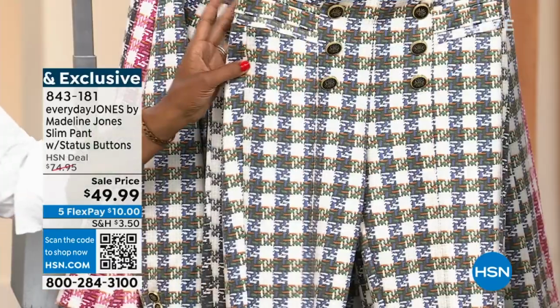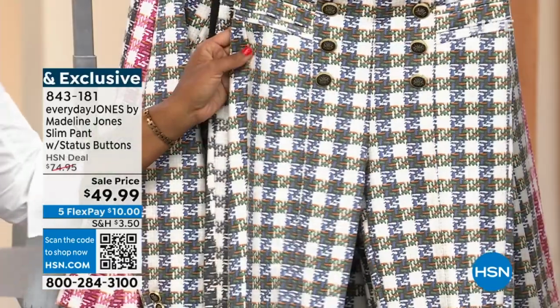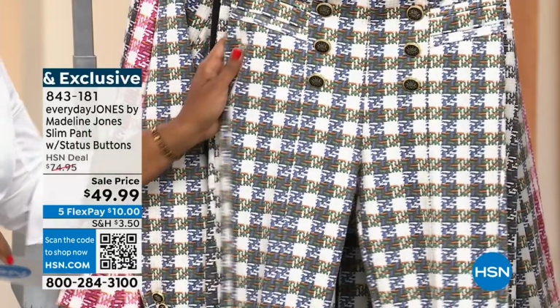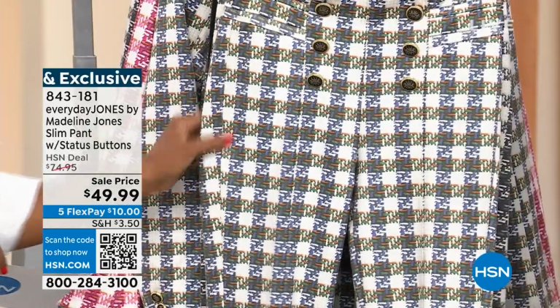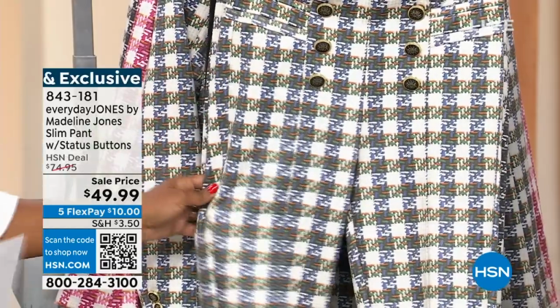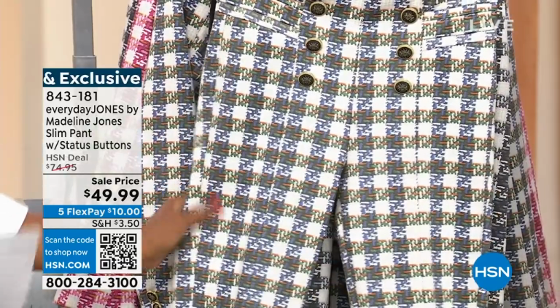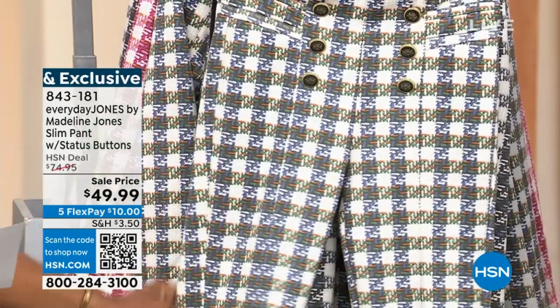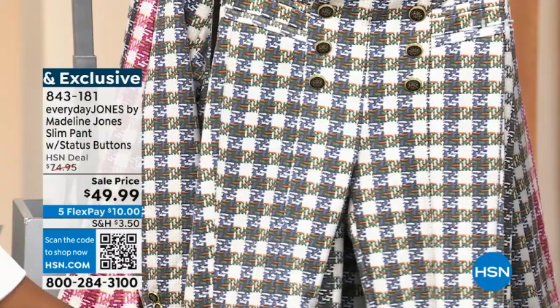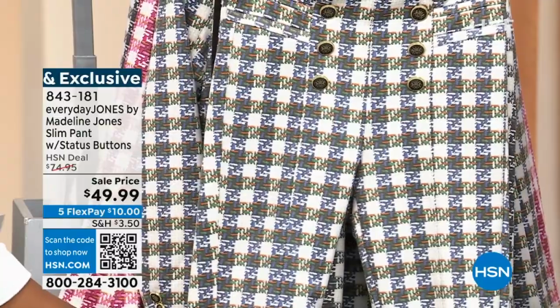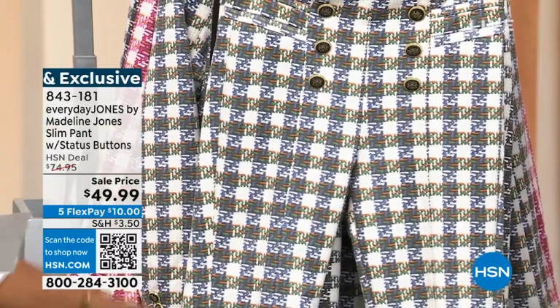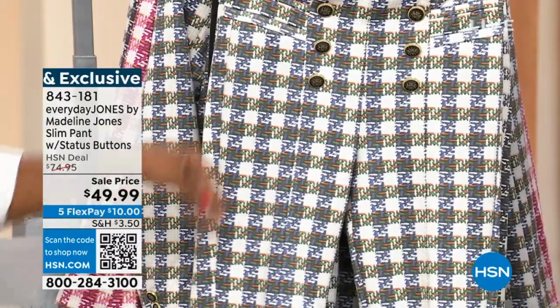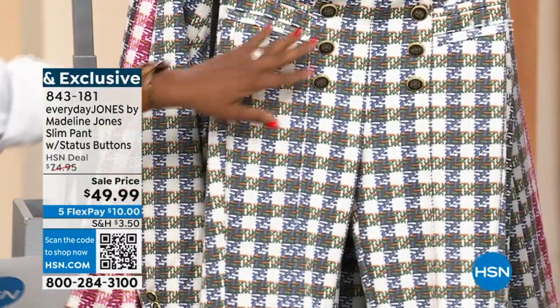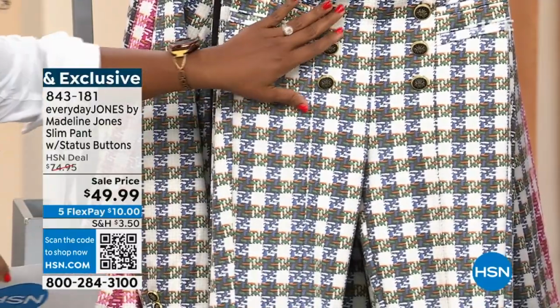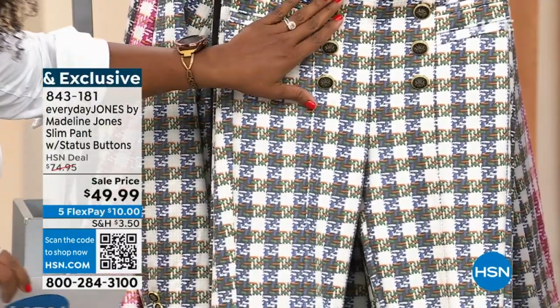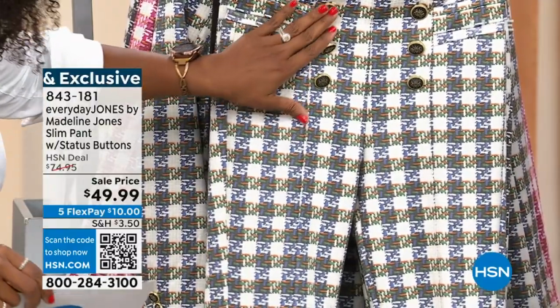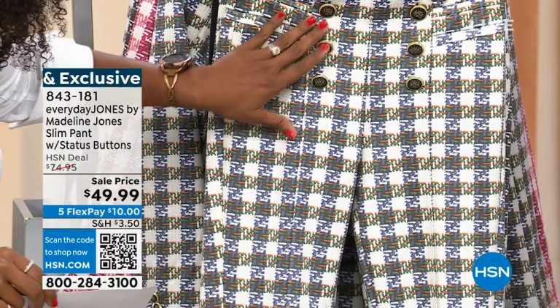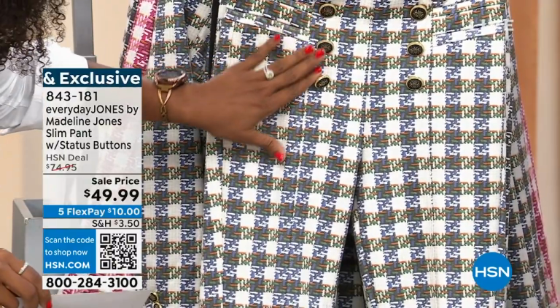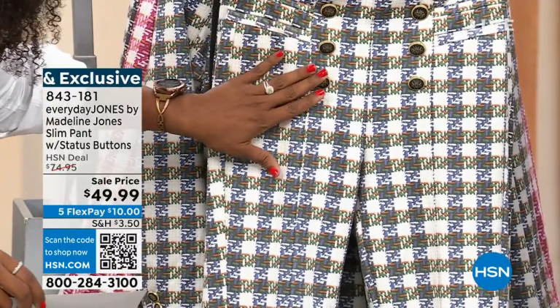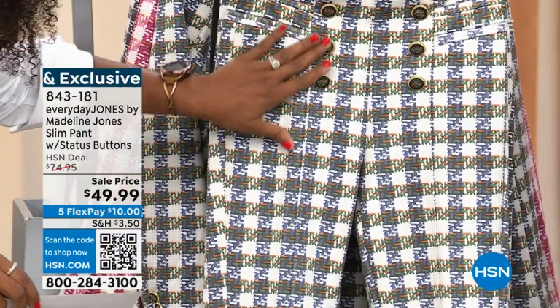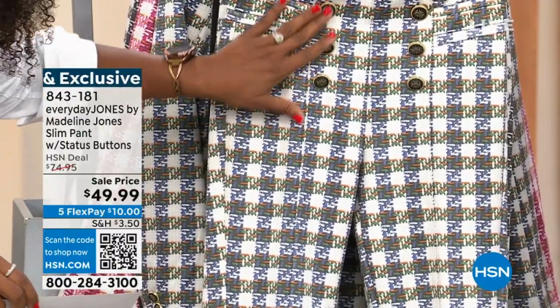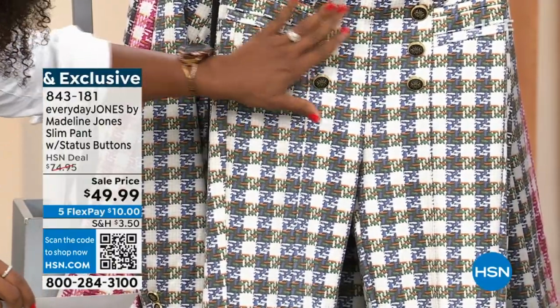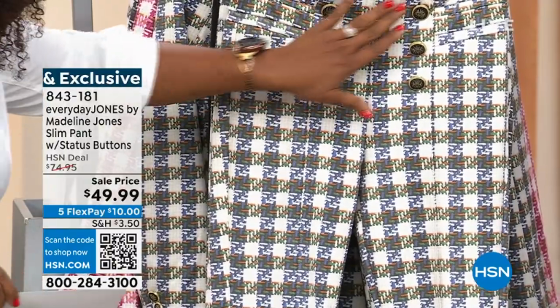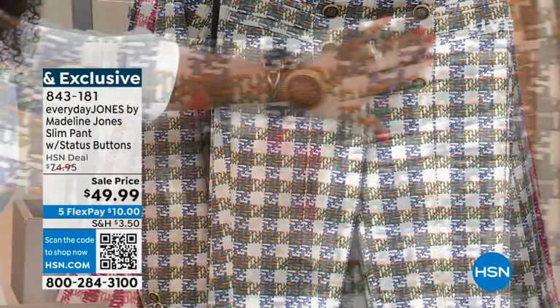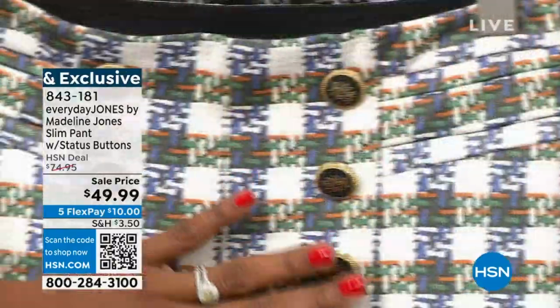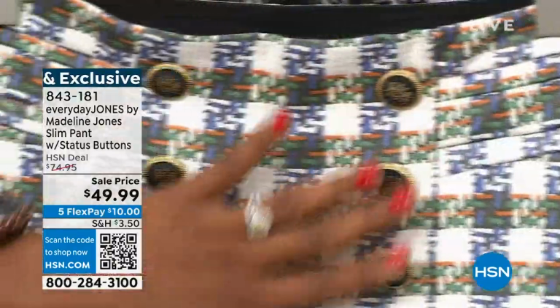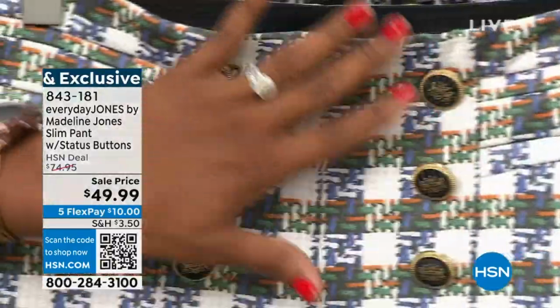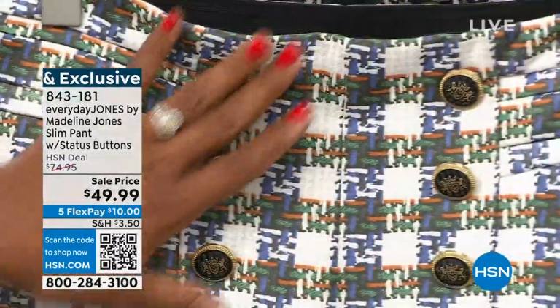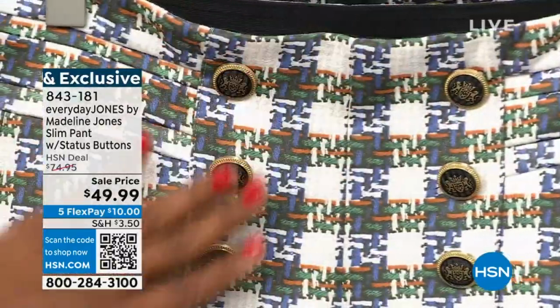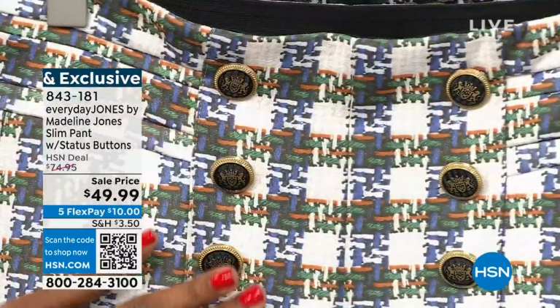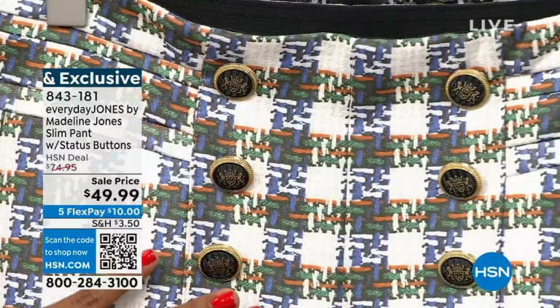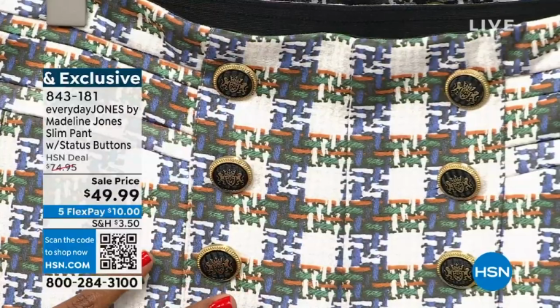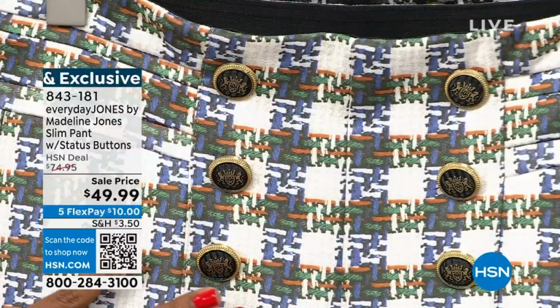Madeline said we can do a little bit more. So you've got these beautiful, detailed buttons right here along the front.